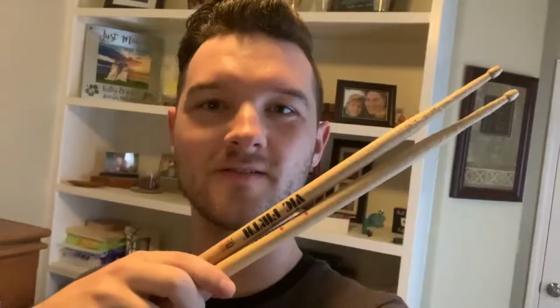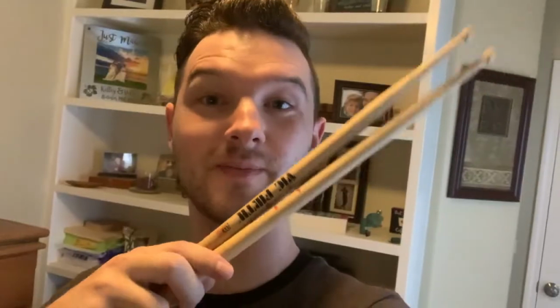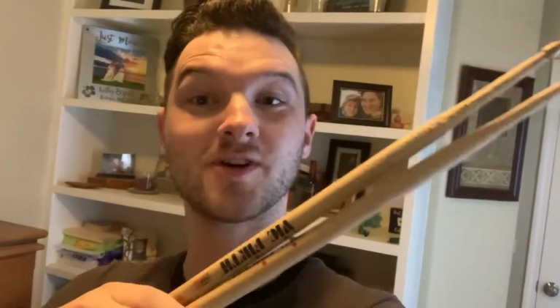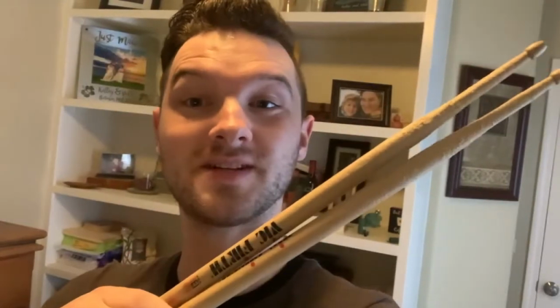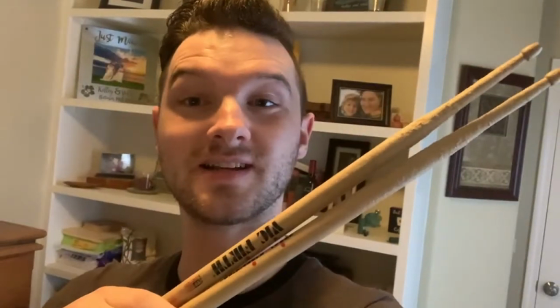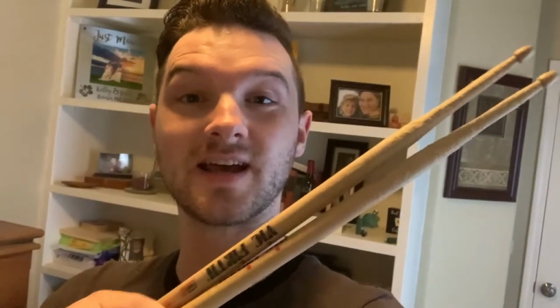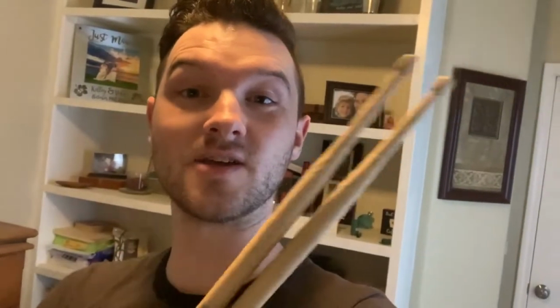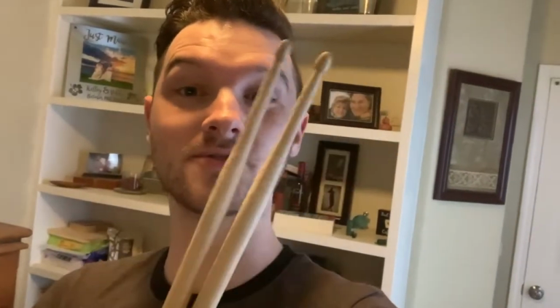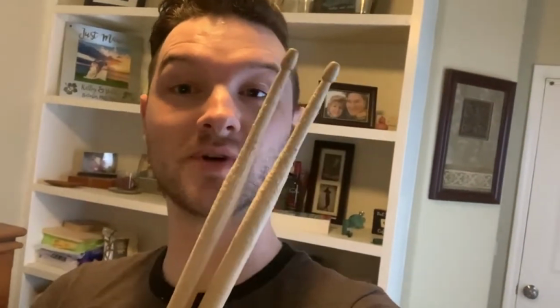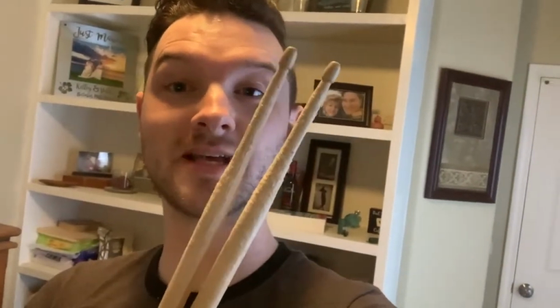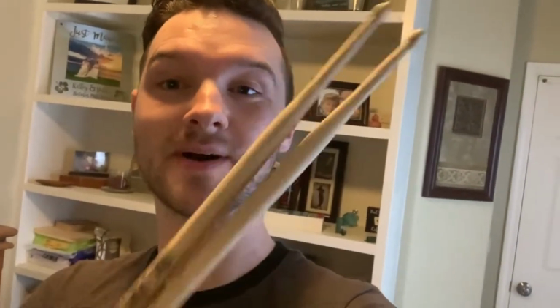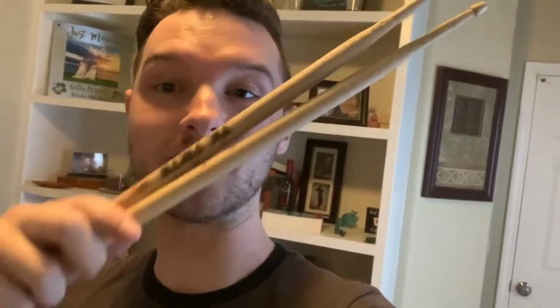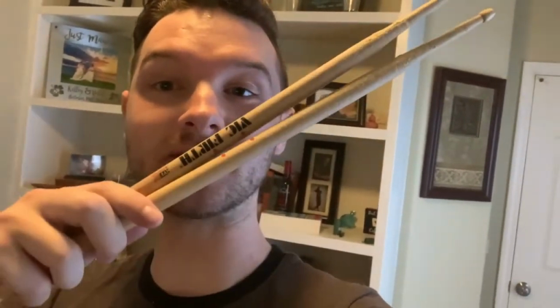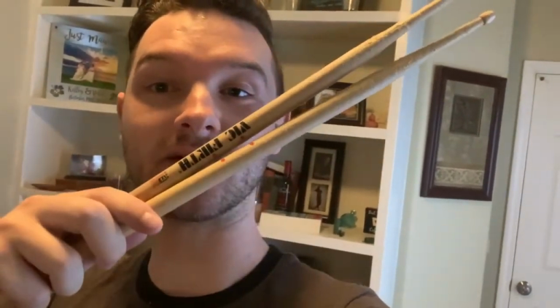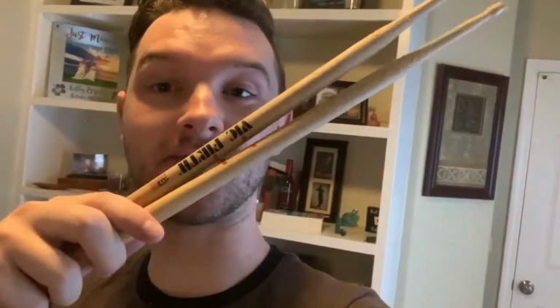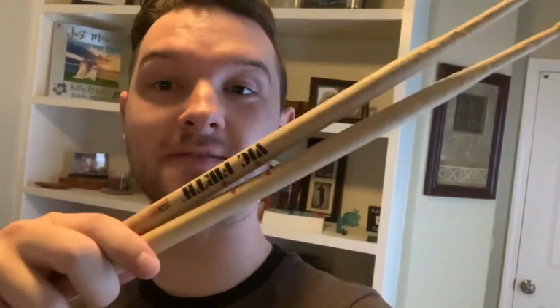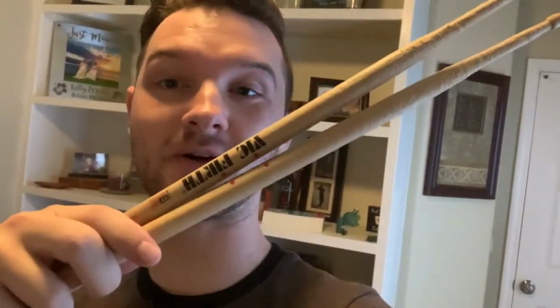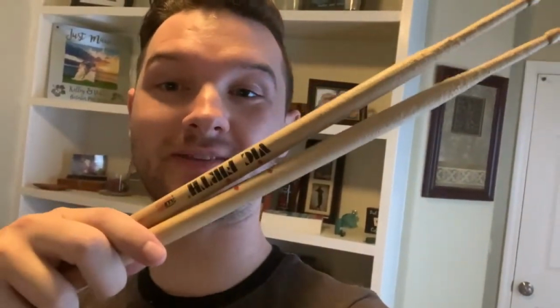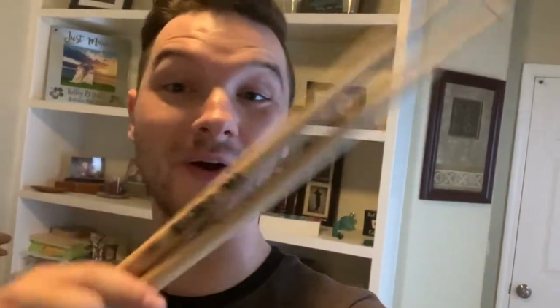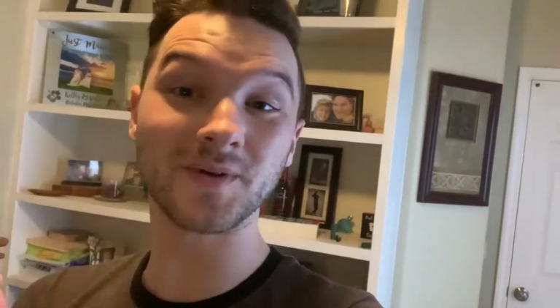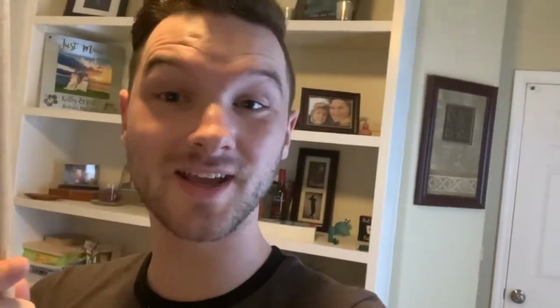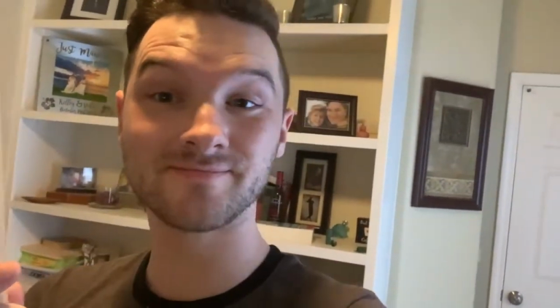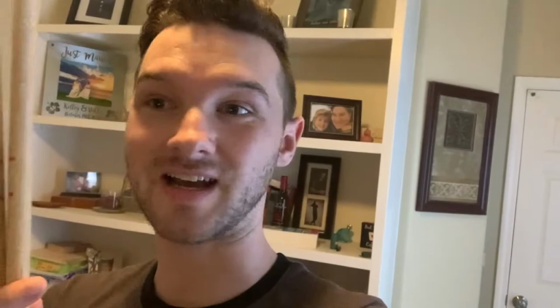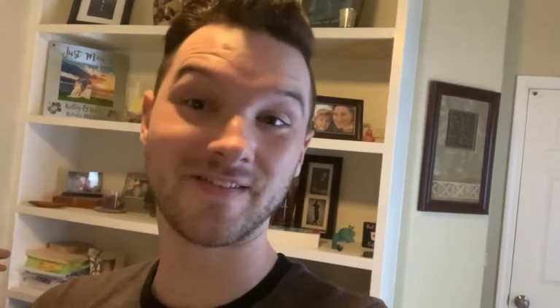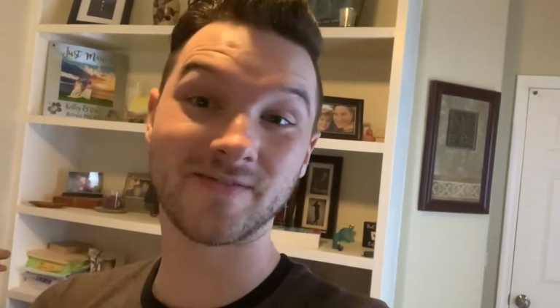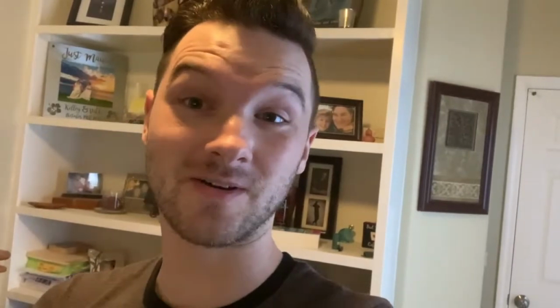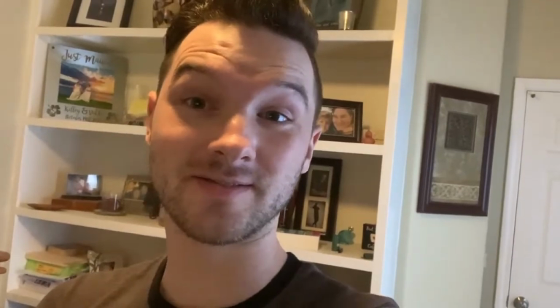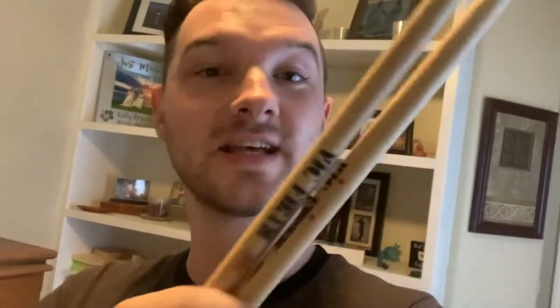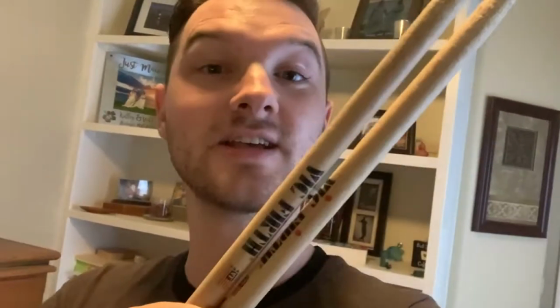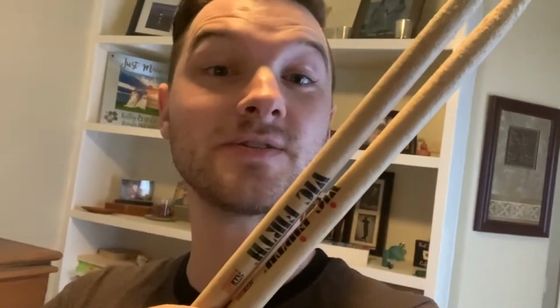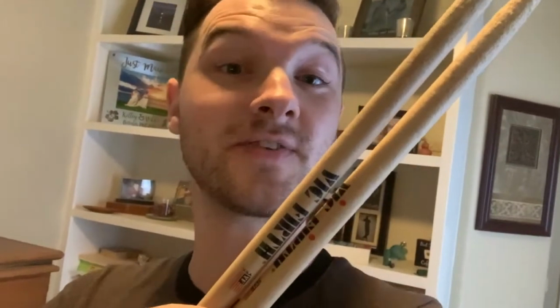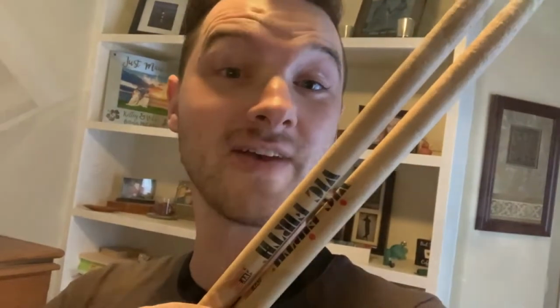Drum sticks — for my drum sticks, I use wood tip. I use Vic Firth only. The size I use is 5A.